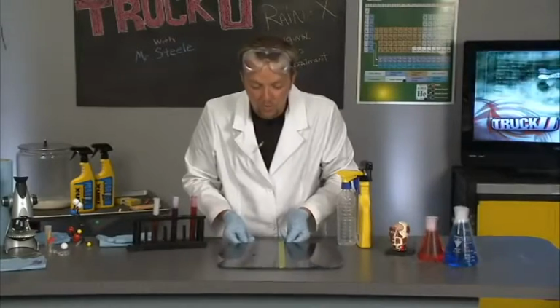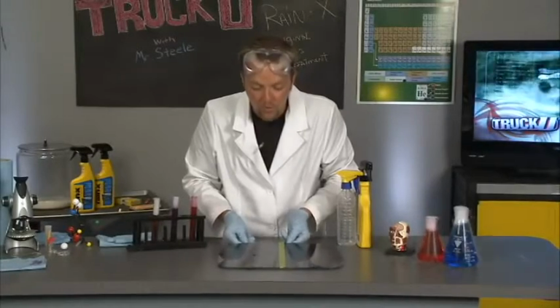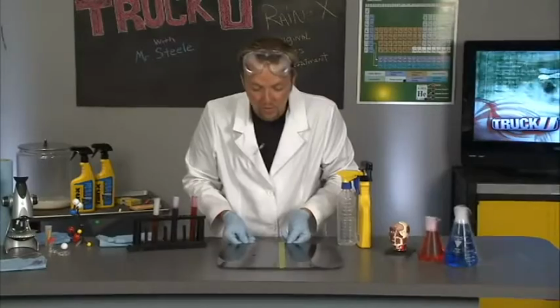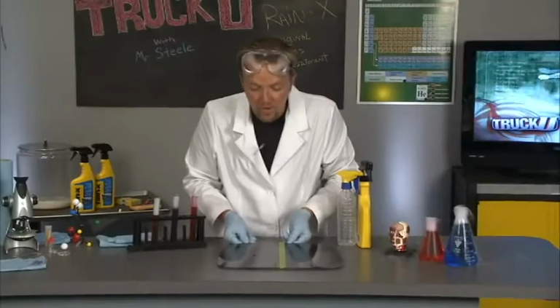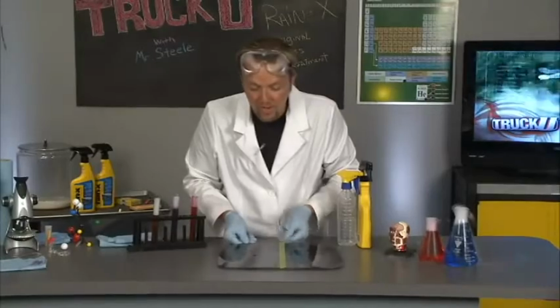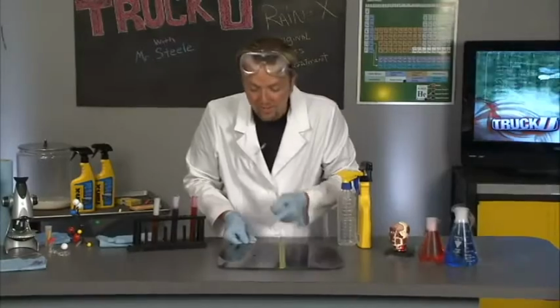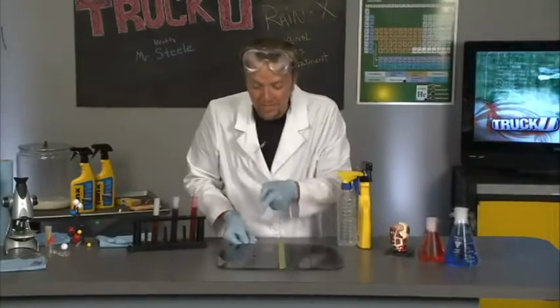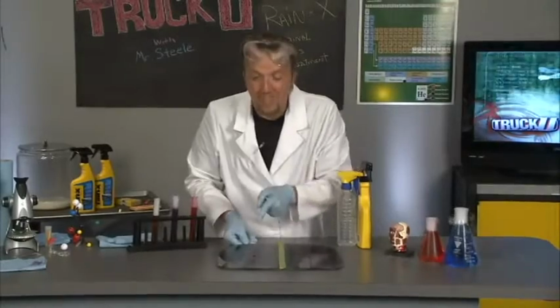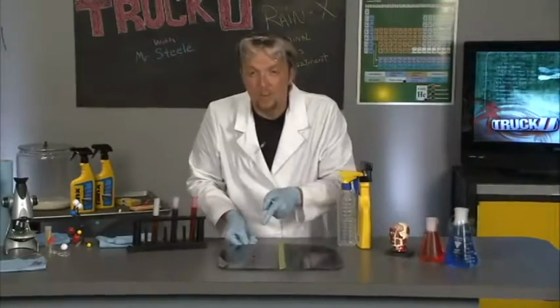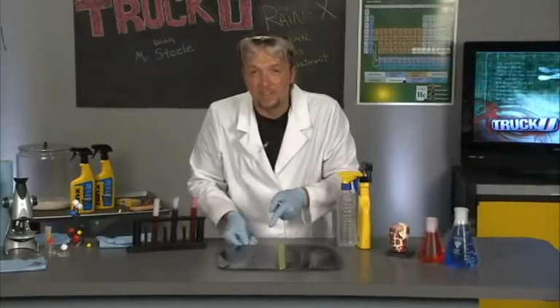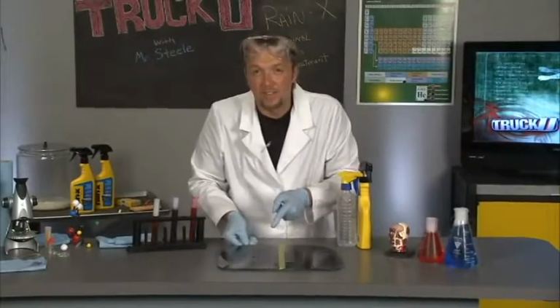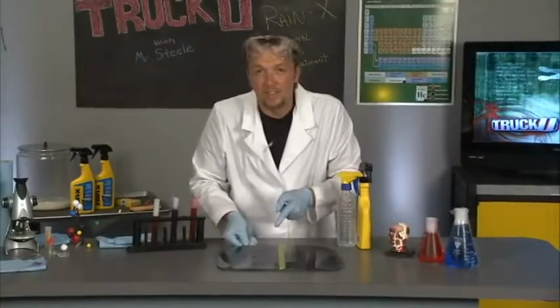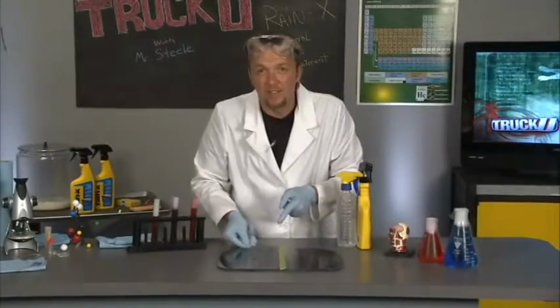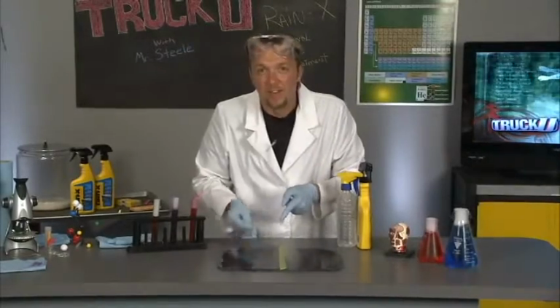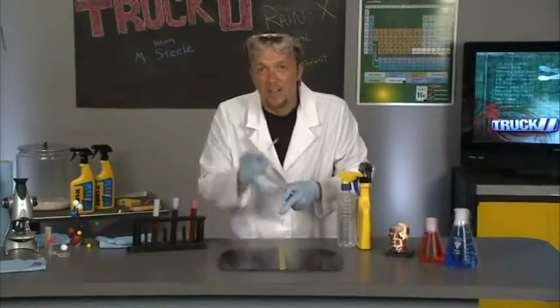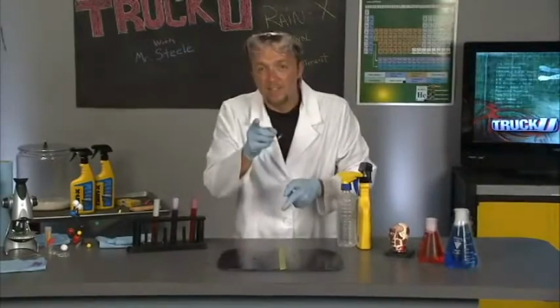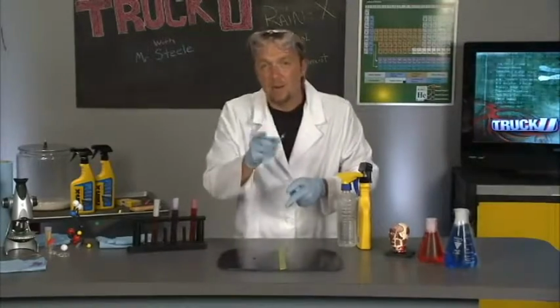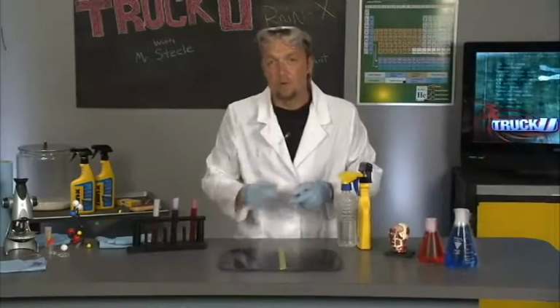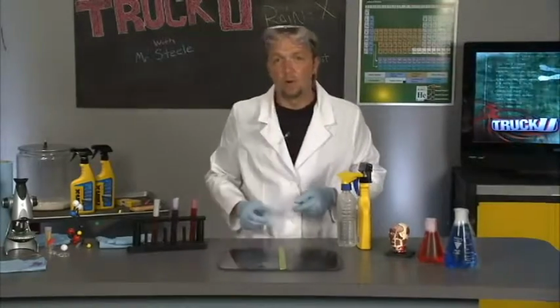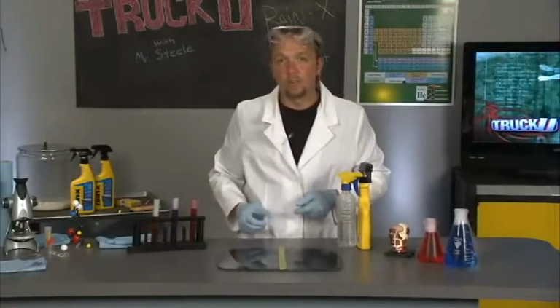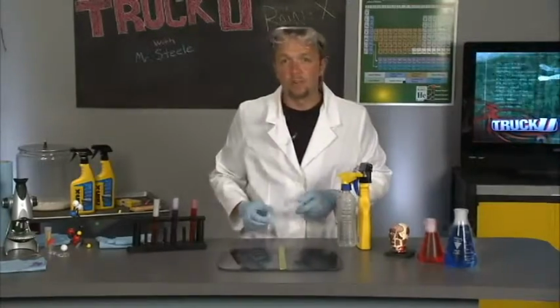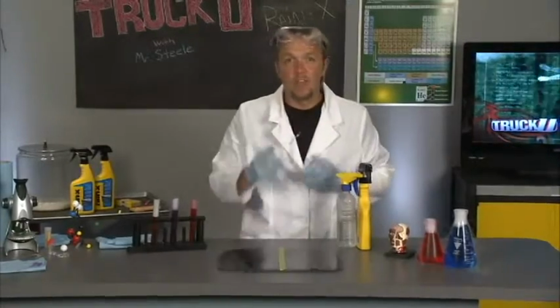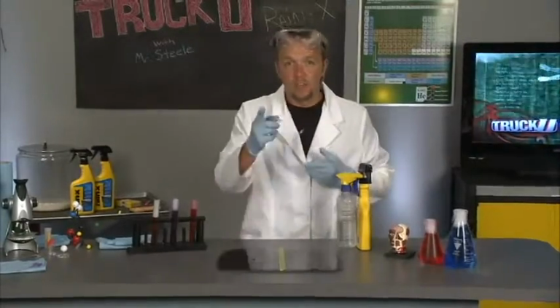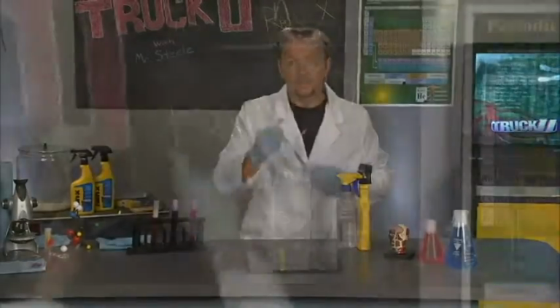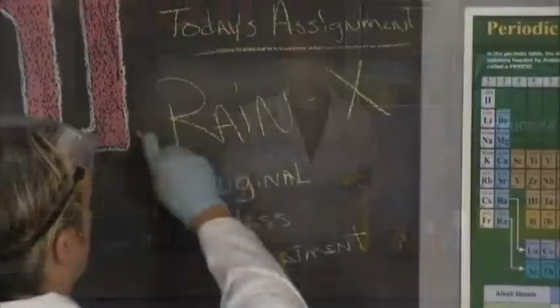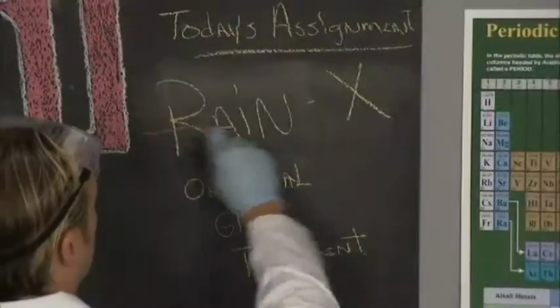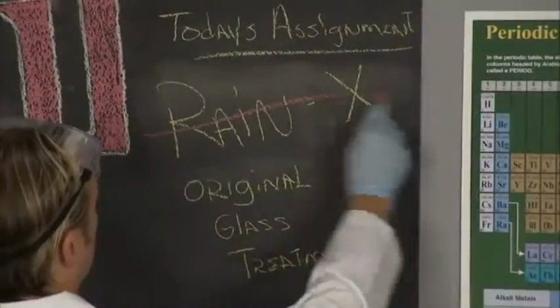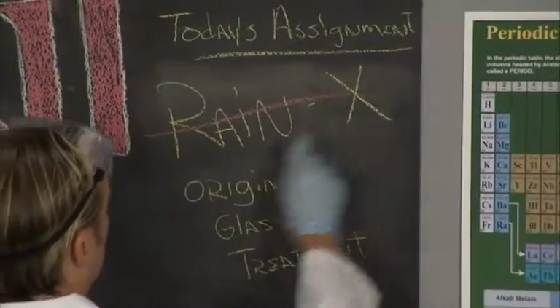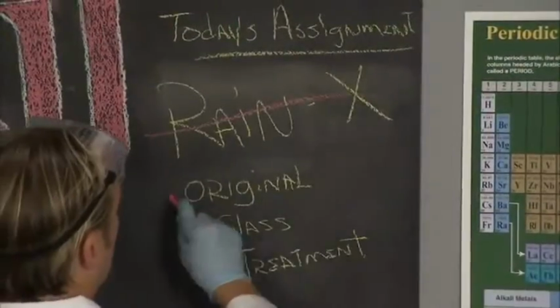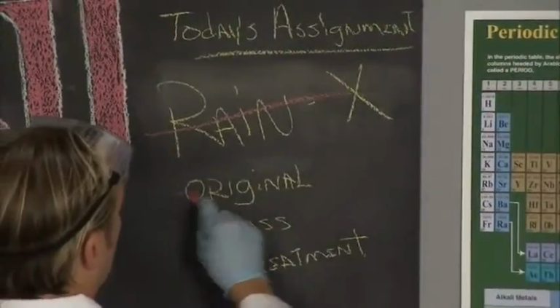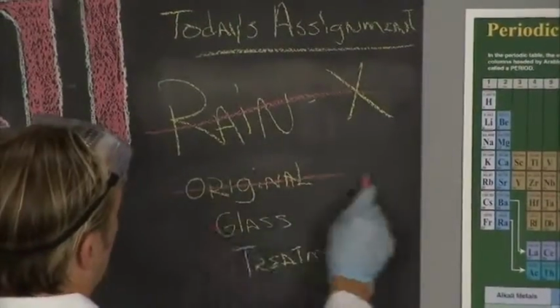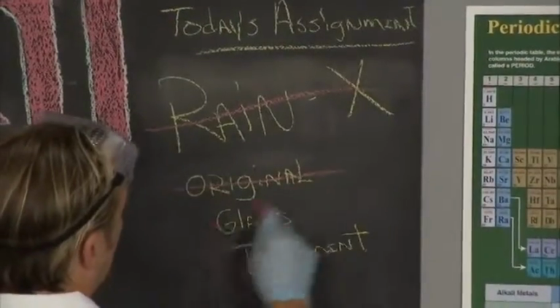So that's Rain-X. That's how easy it is, and that's how it works. Assignment done.